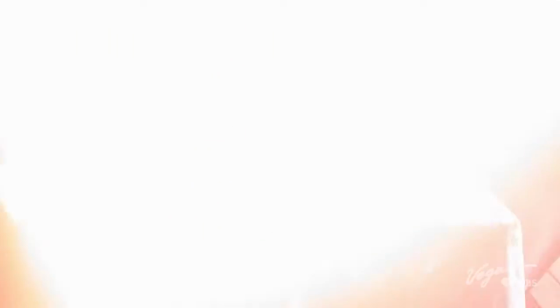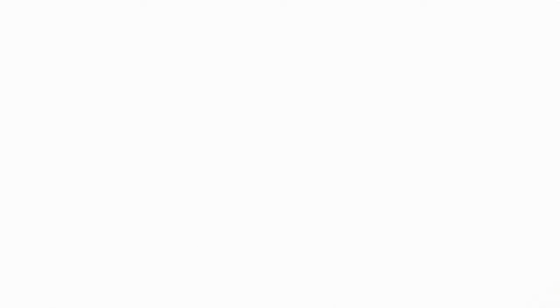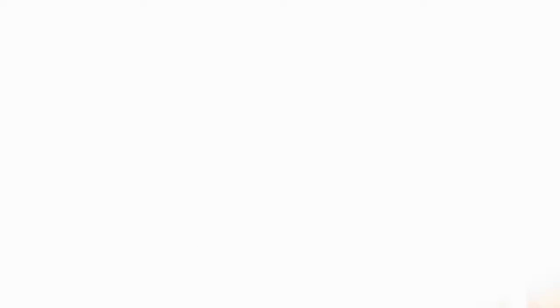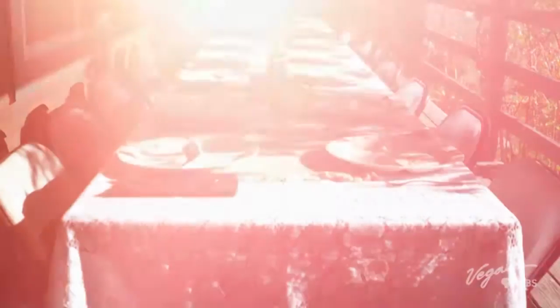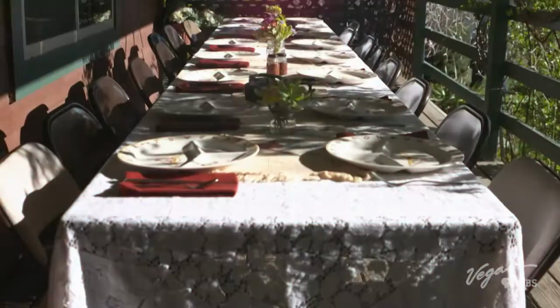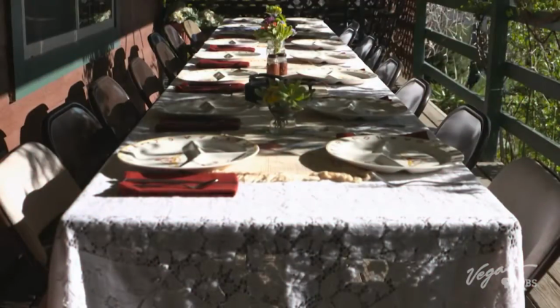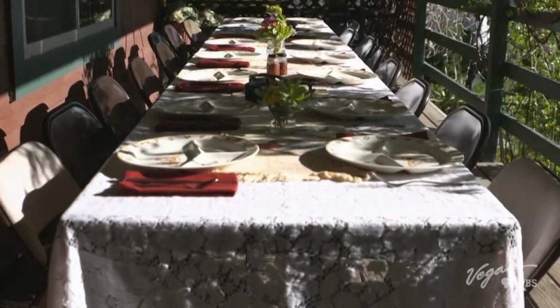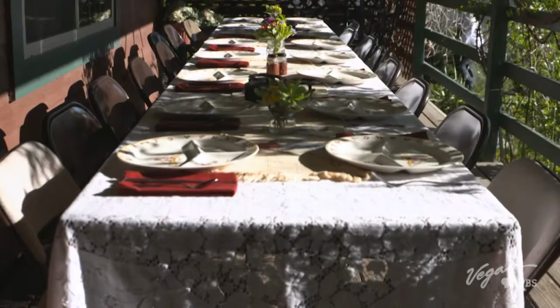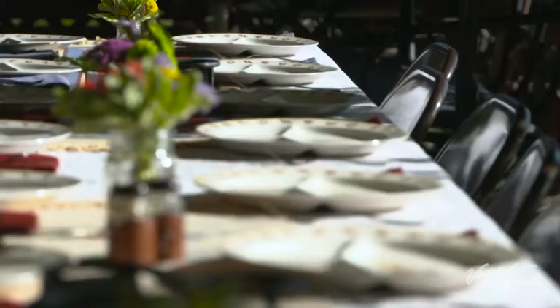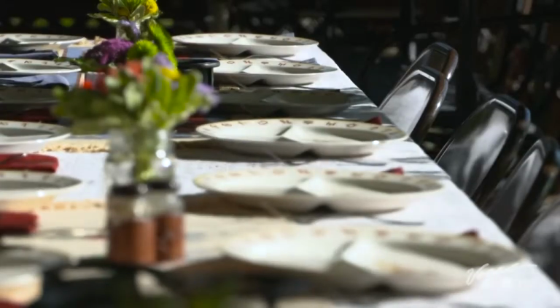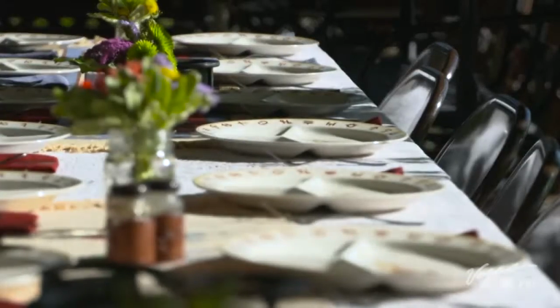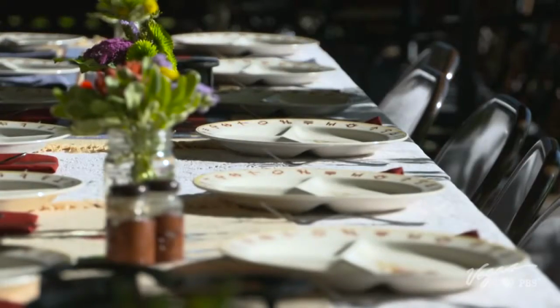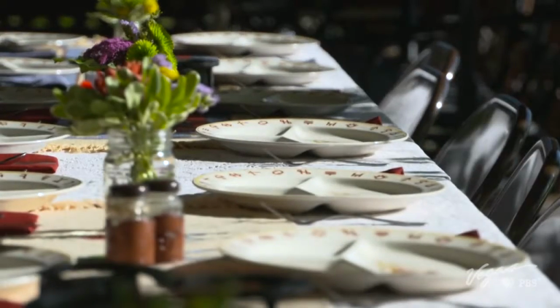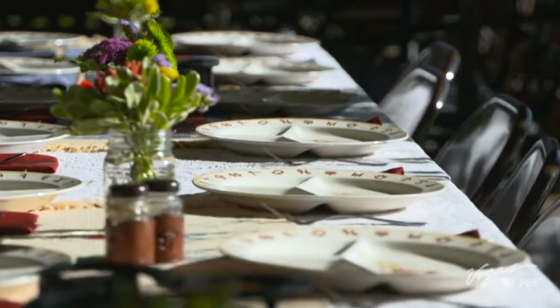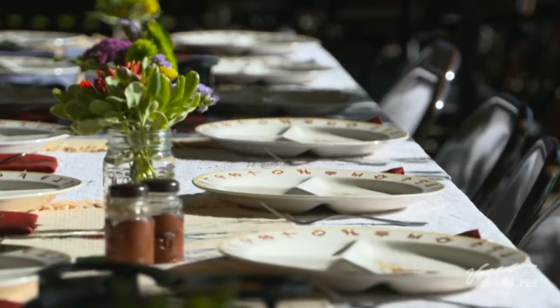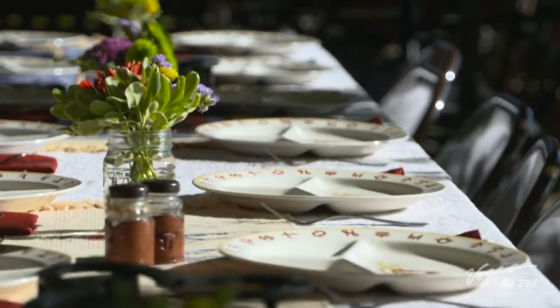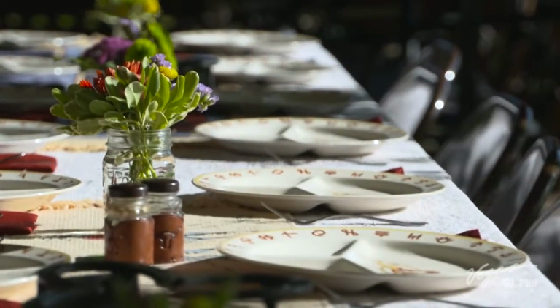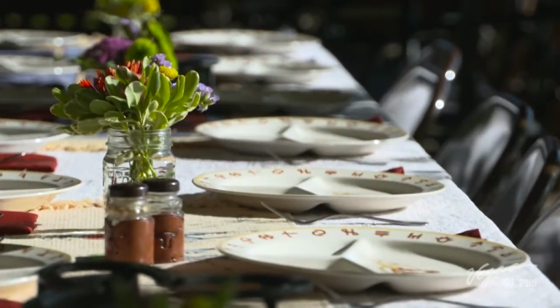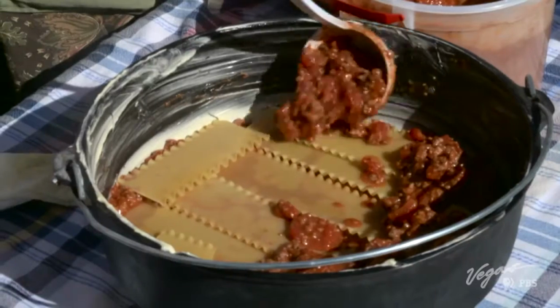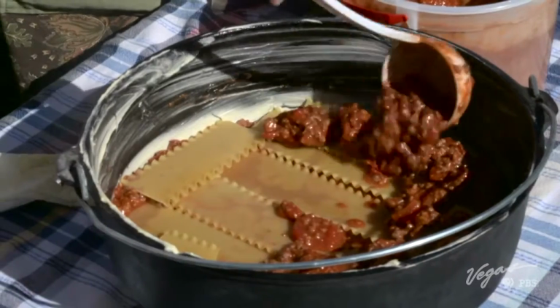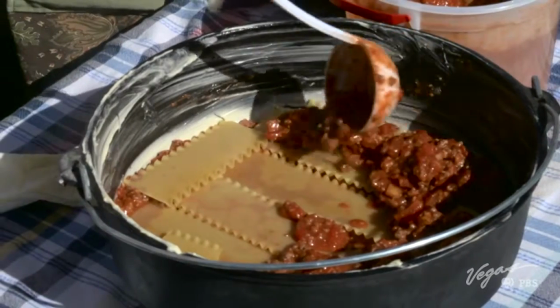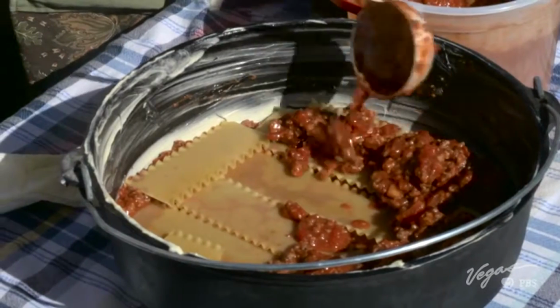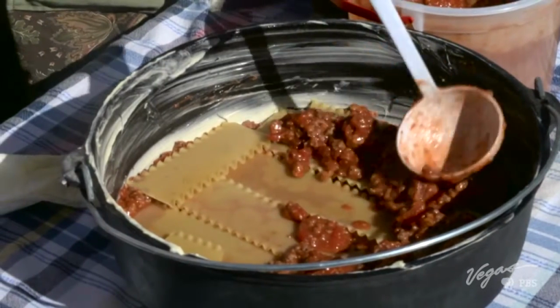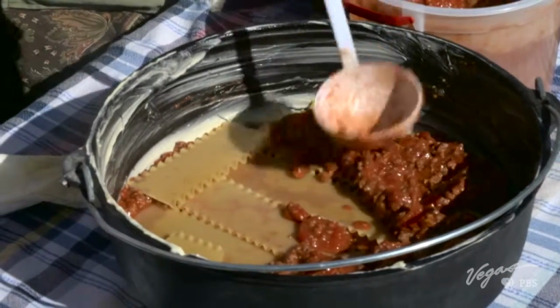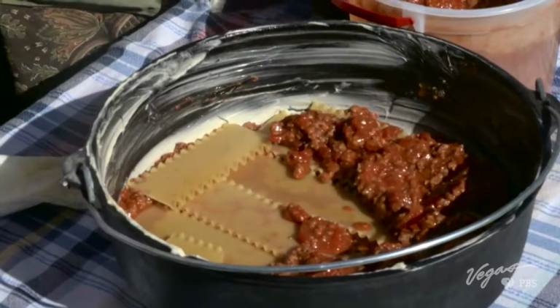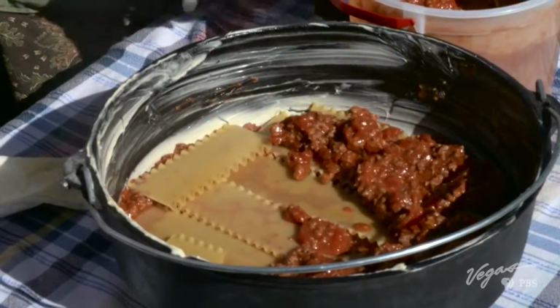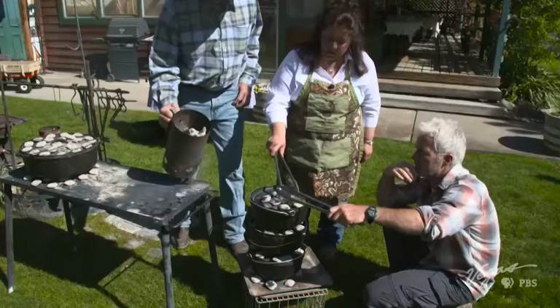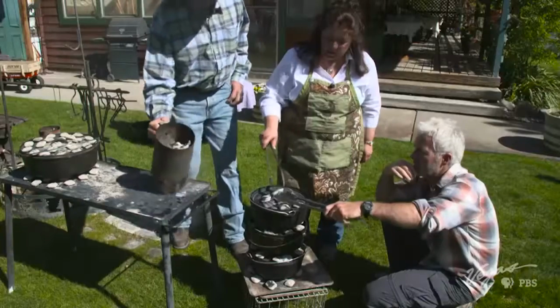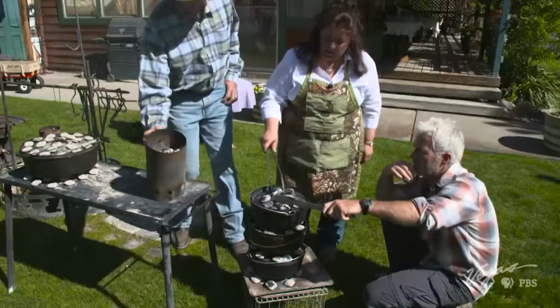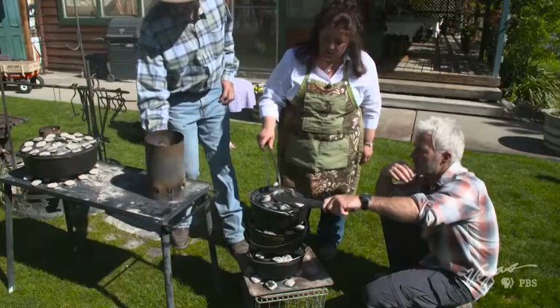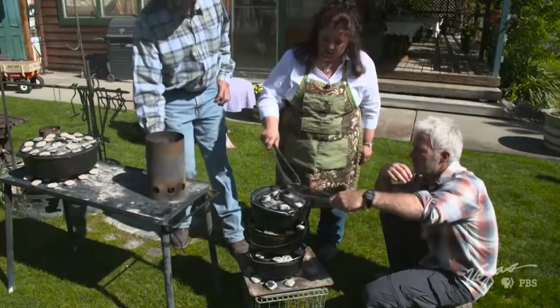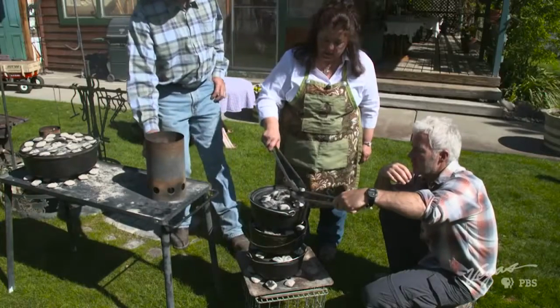Today we're getting a taste of some Italian cuisine with a Nevada spin. We're cooking lasagna and garlic bread in a Dutch oven.